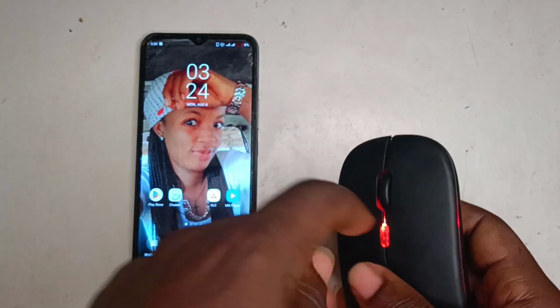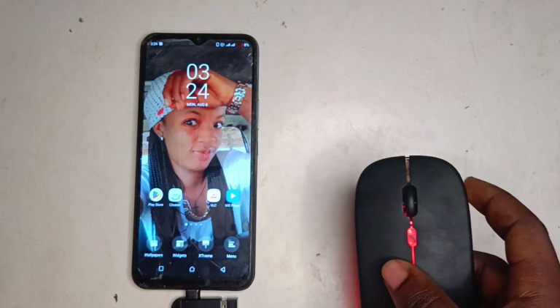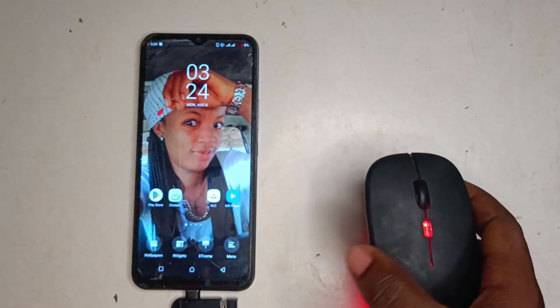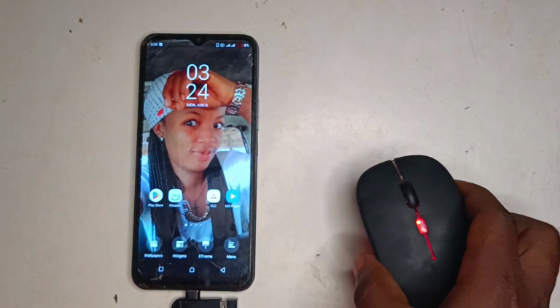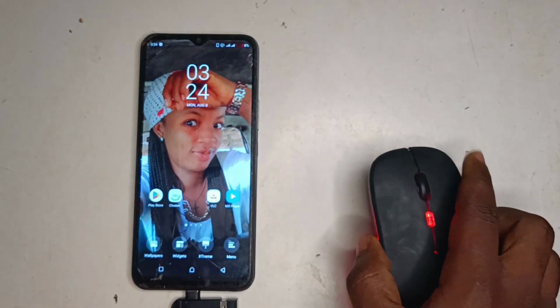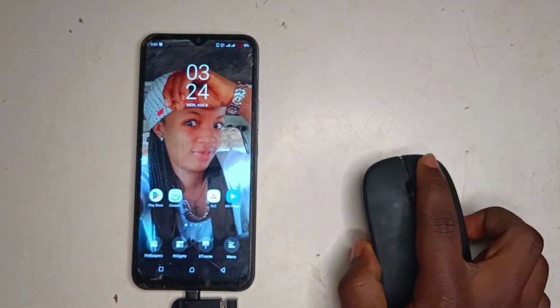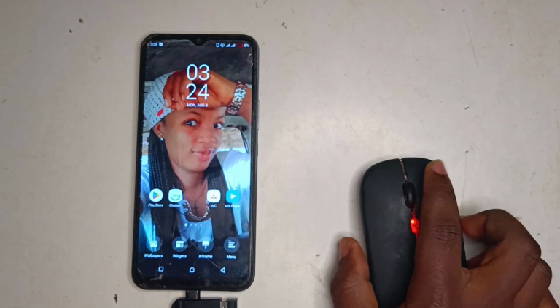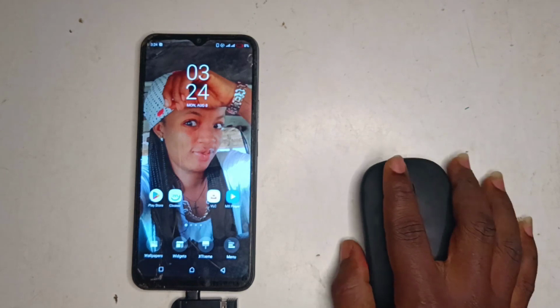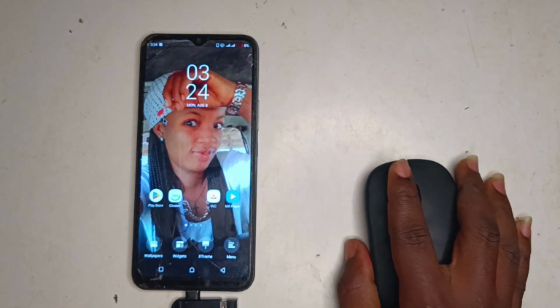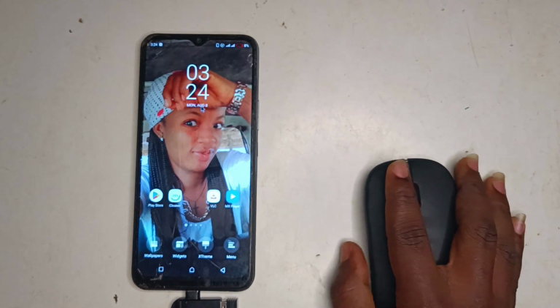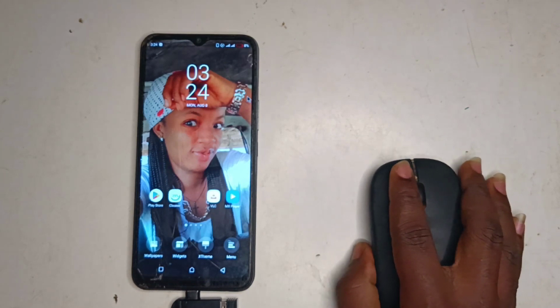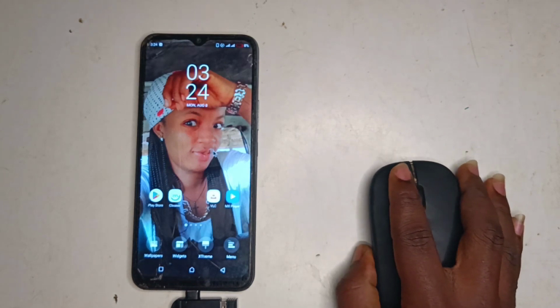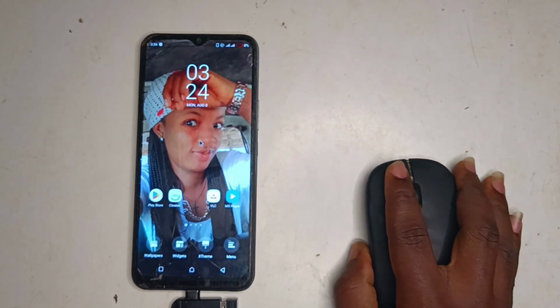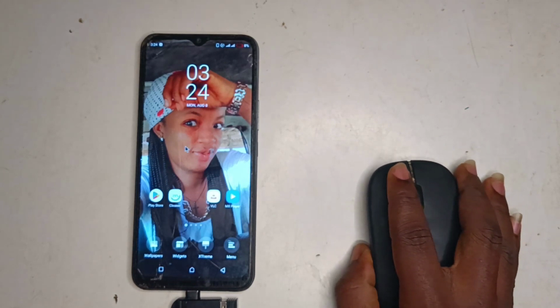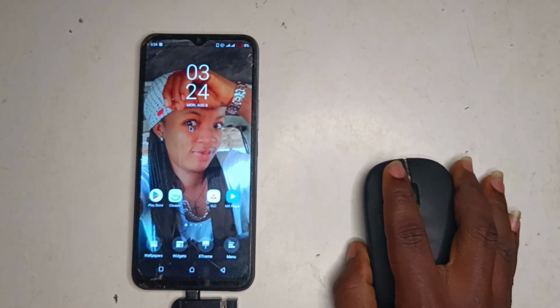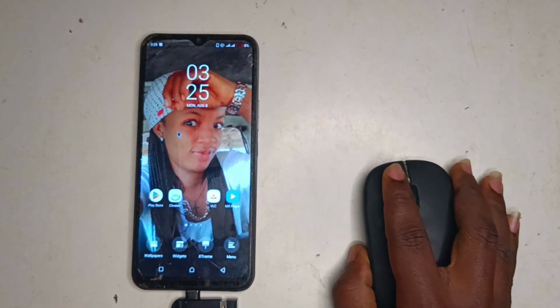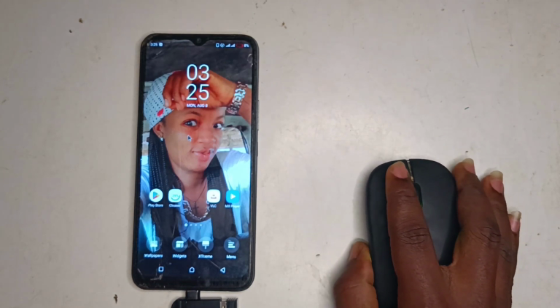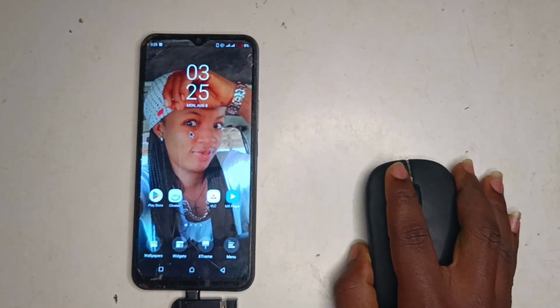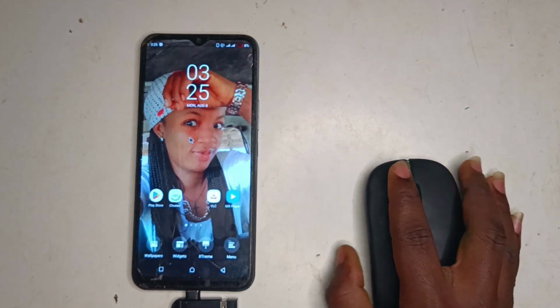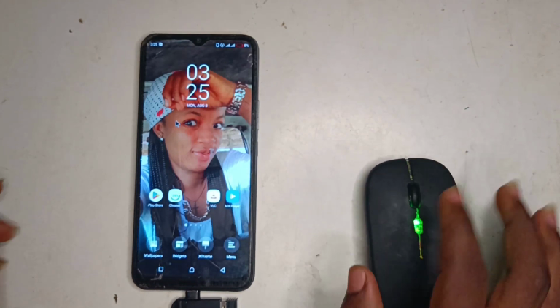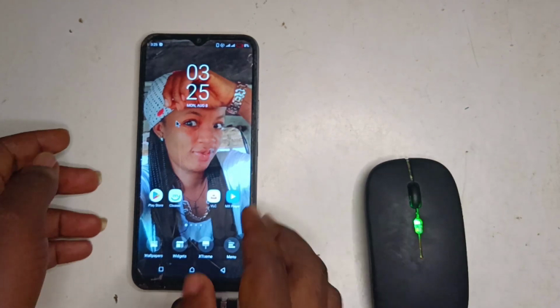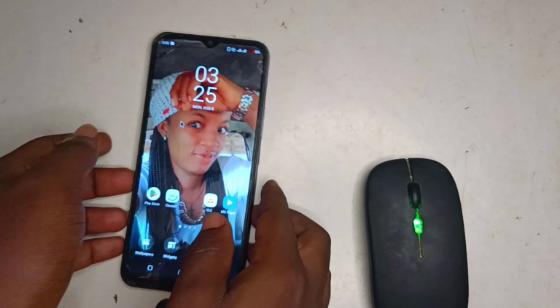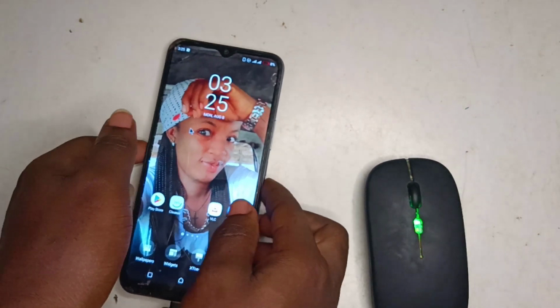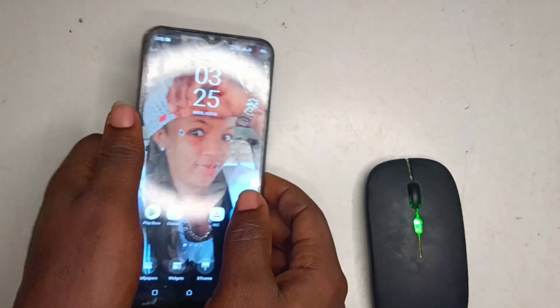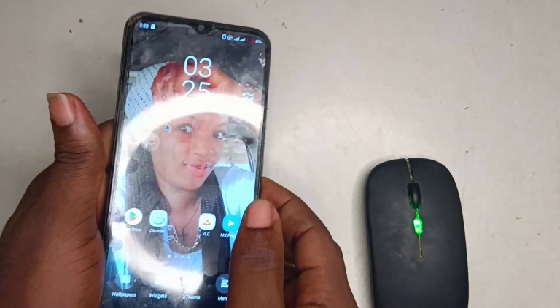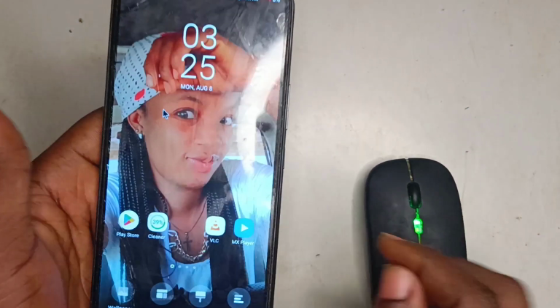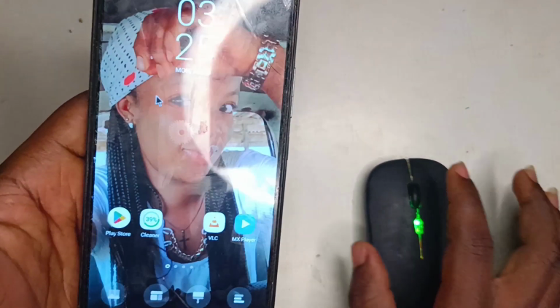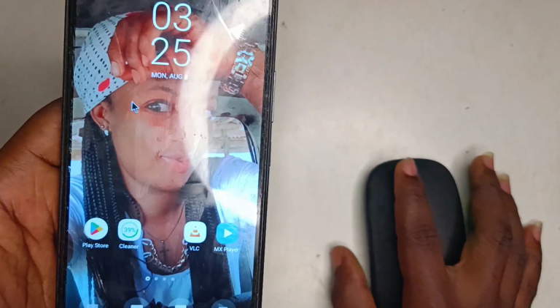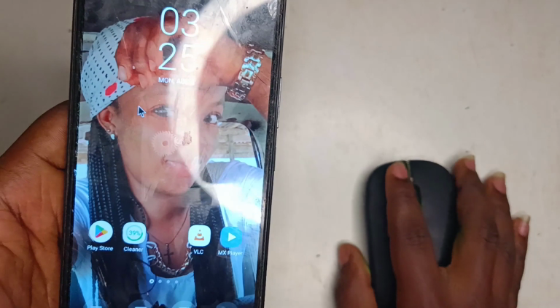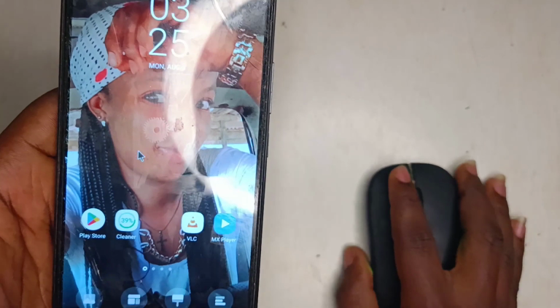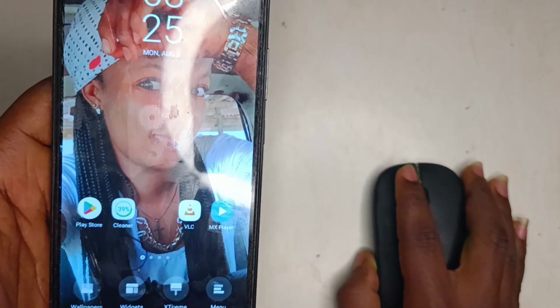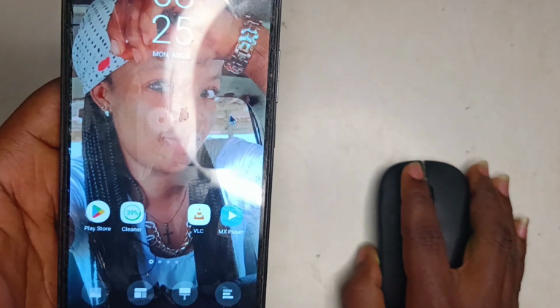Now you can start using your mouse to operate your phone. You can do anything that your touchpad can literally do — with your mouse.